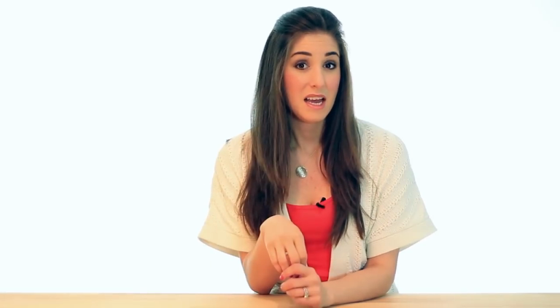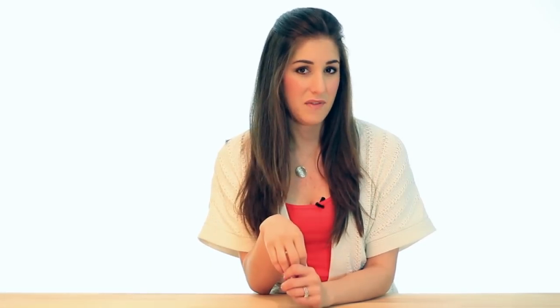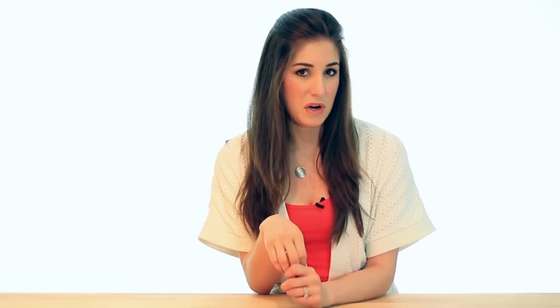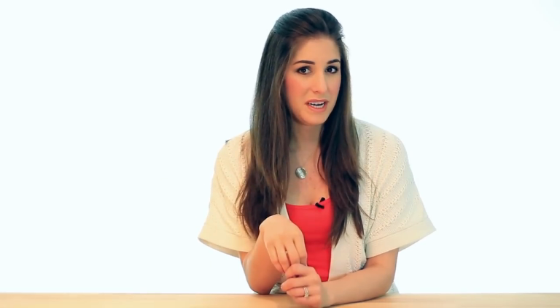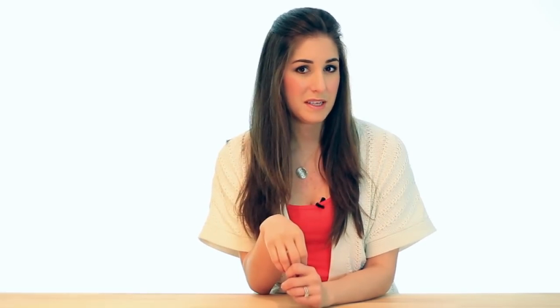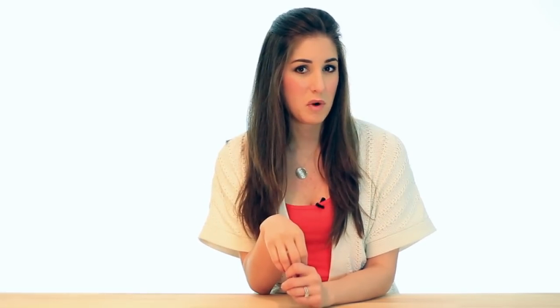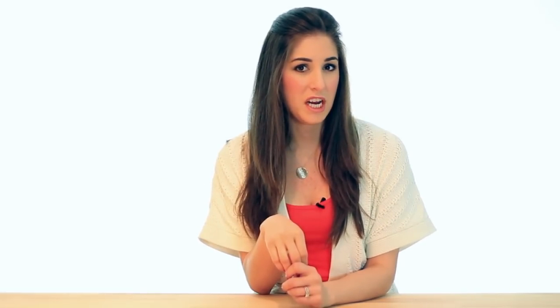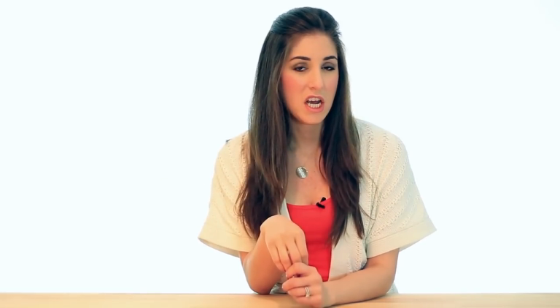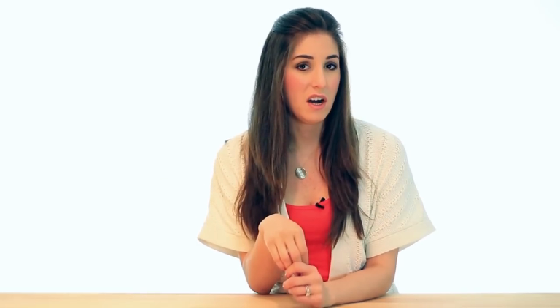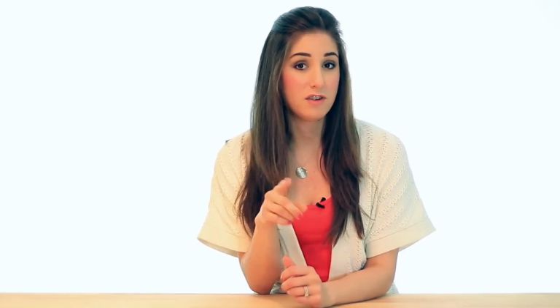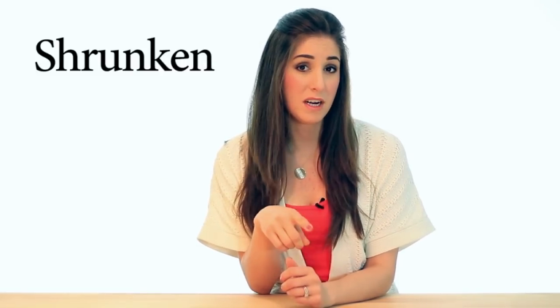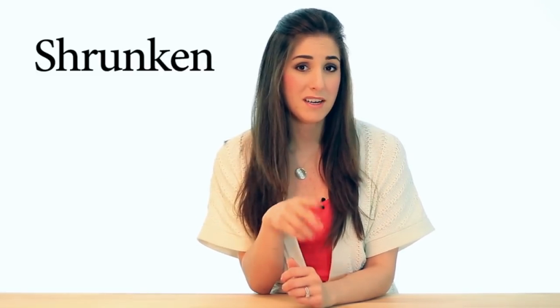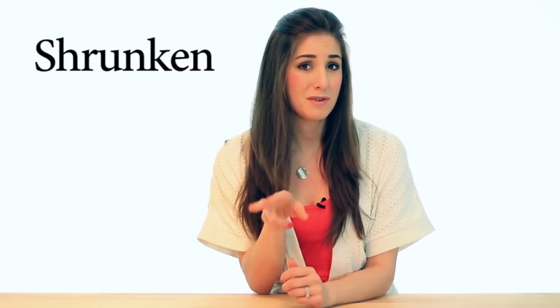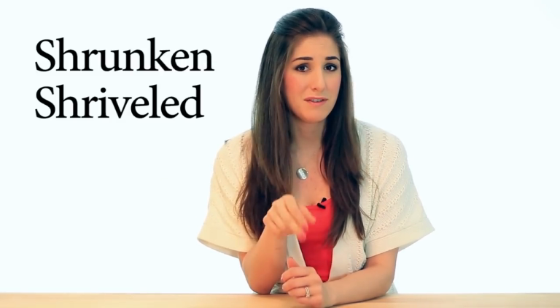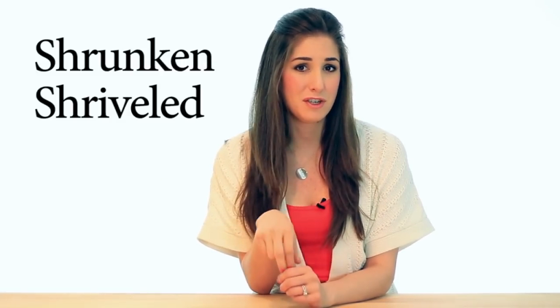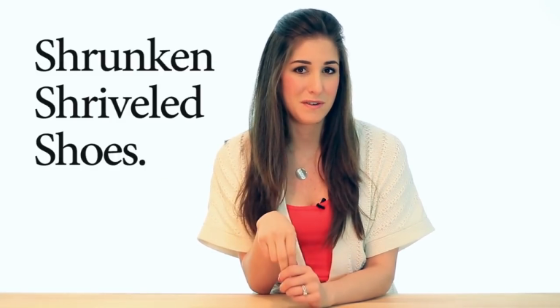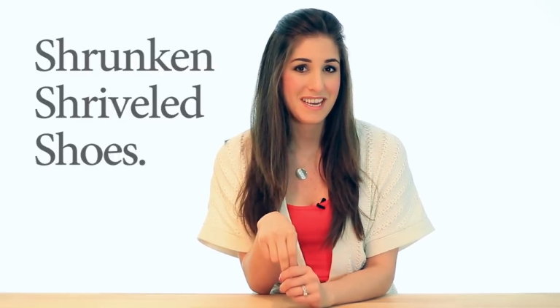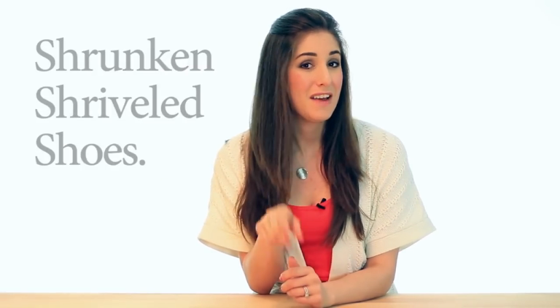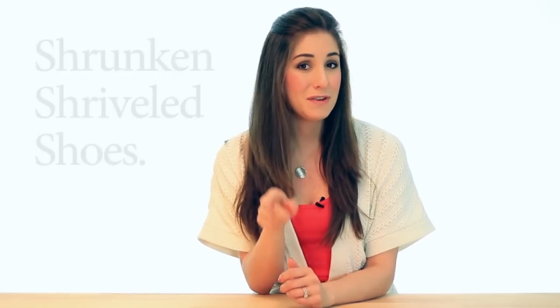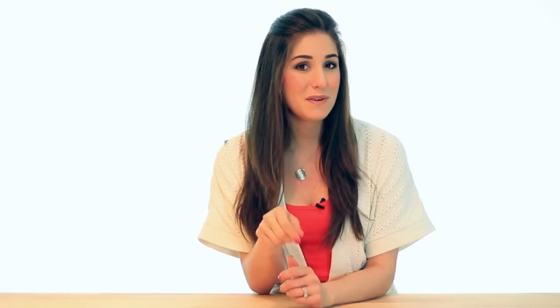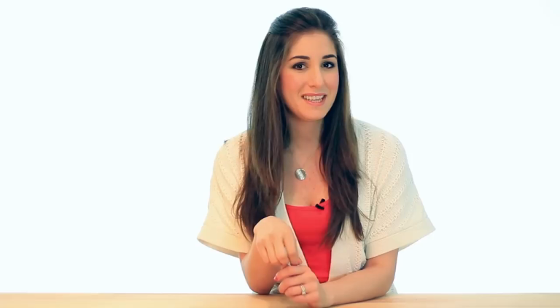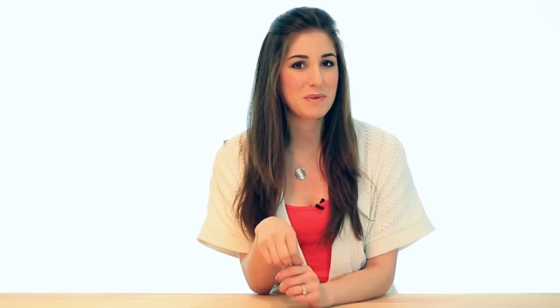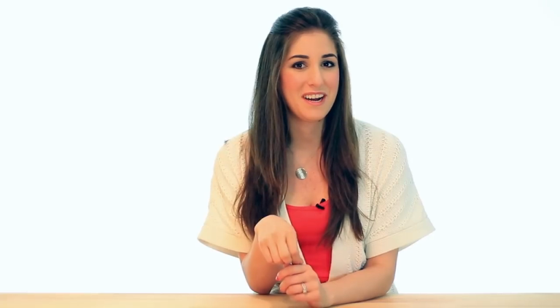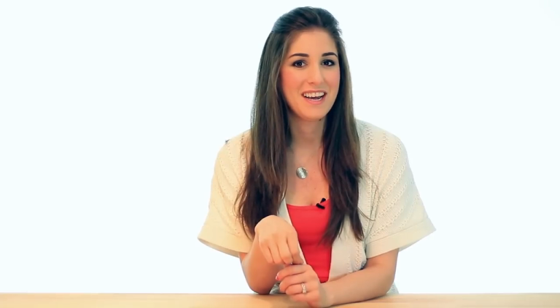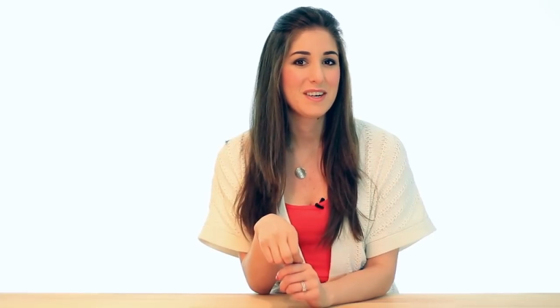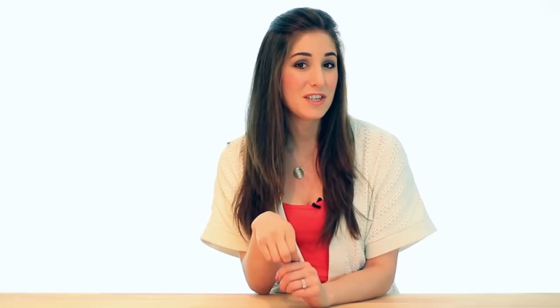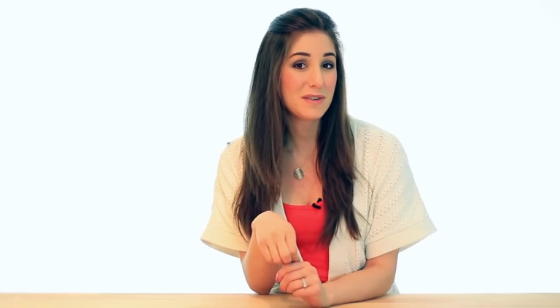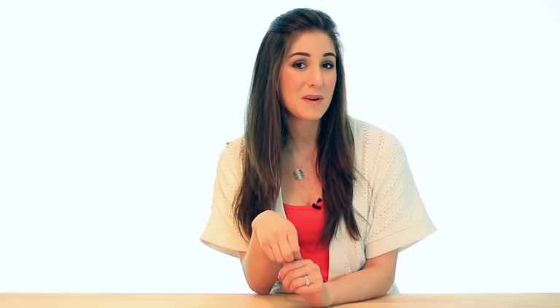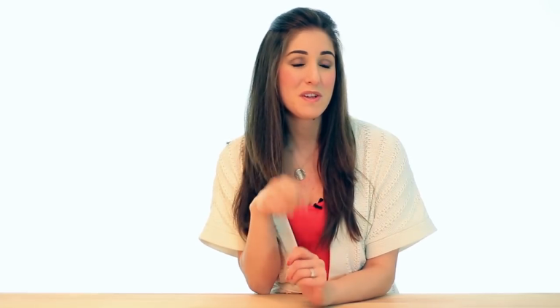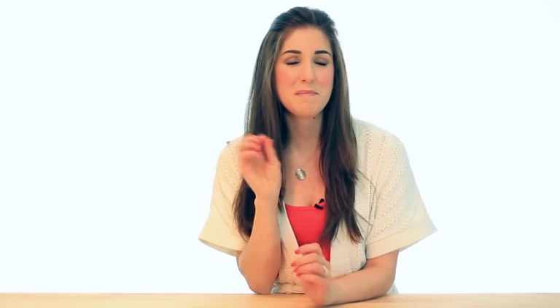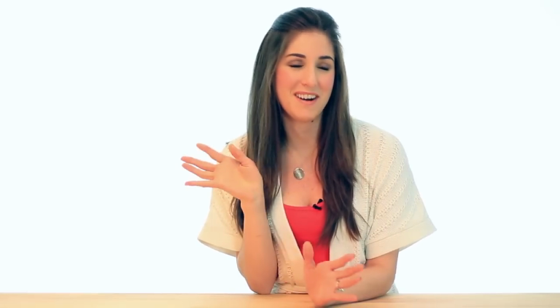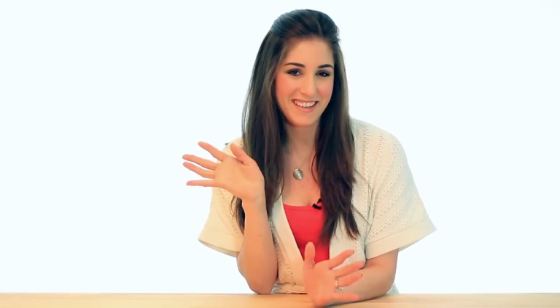Put them on your back porch and let the sun do its thing. If you don't heed this warning you'll have shrunken, shriveled shoes. If you do heed this warning, your shoes will look marvelous.